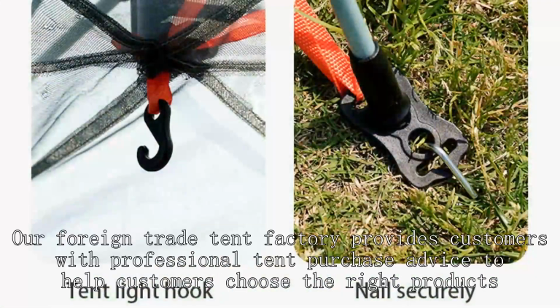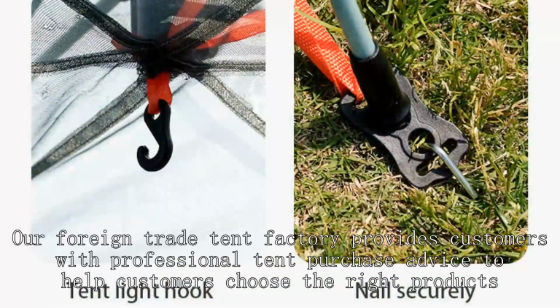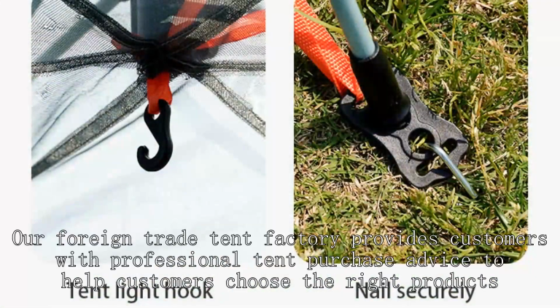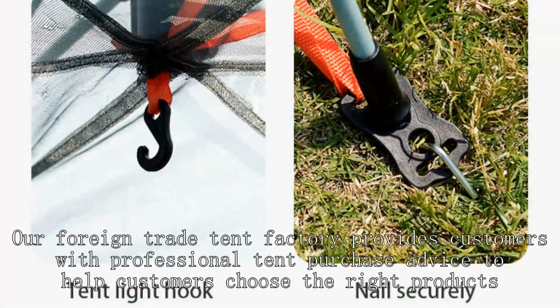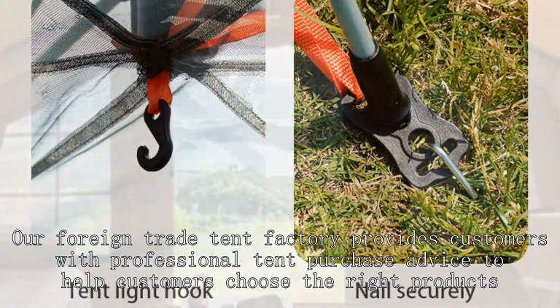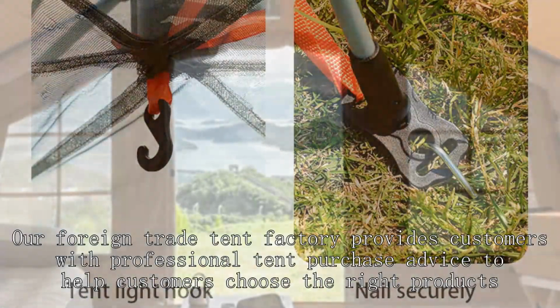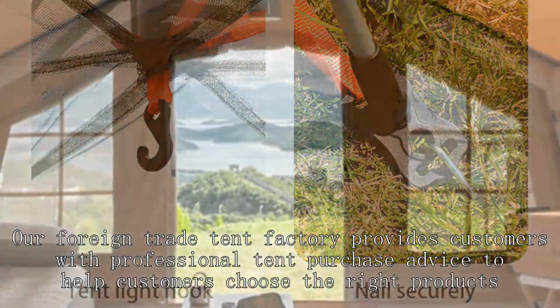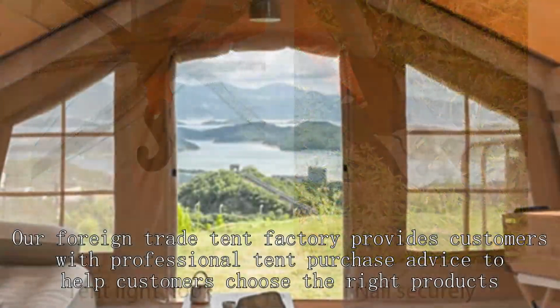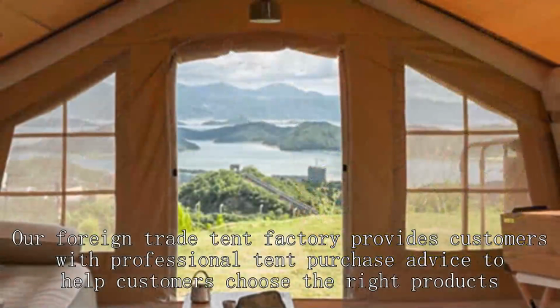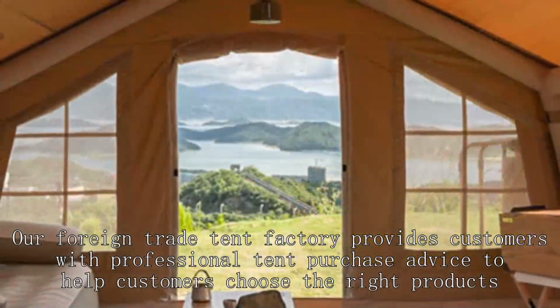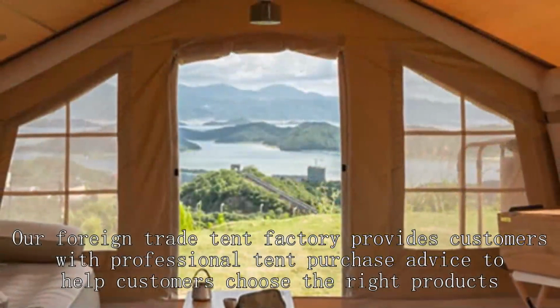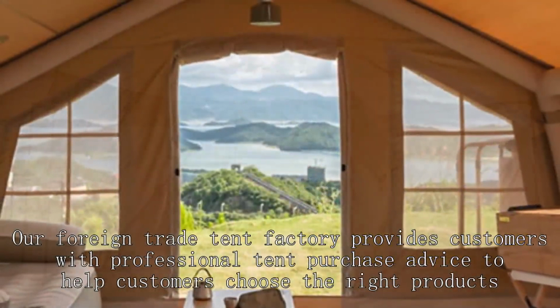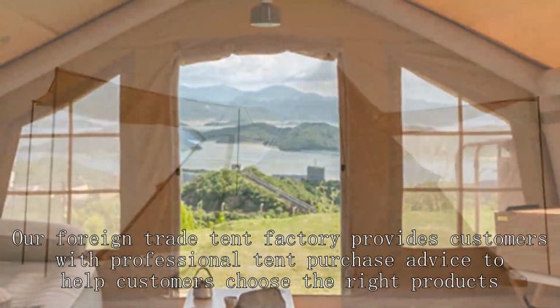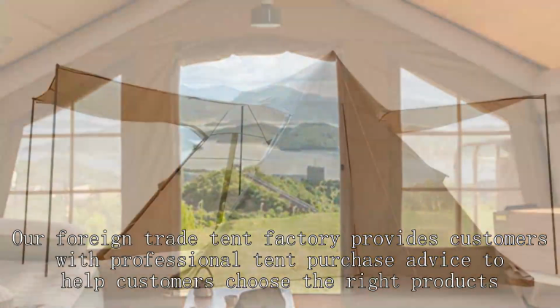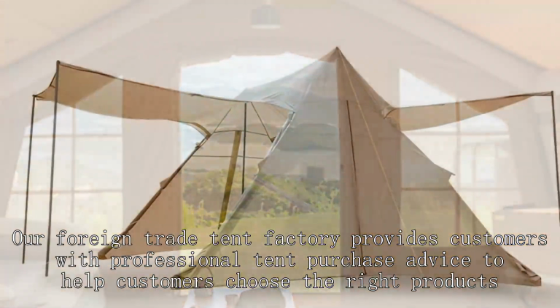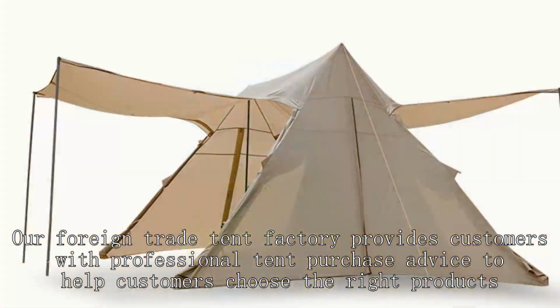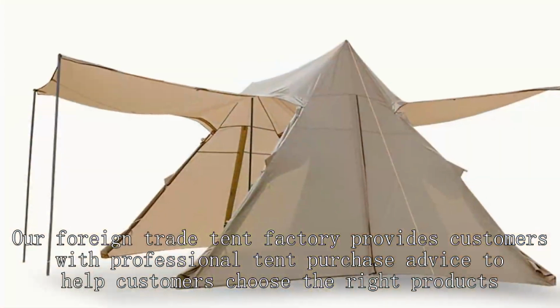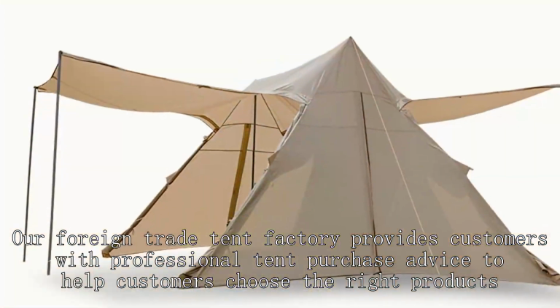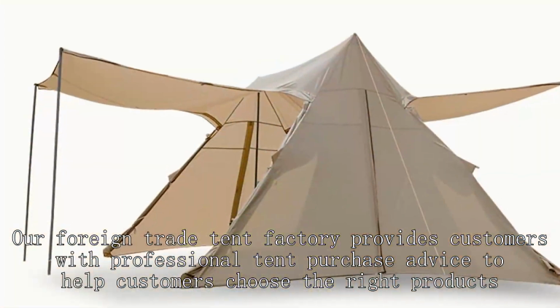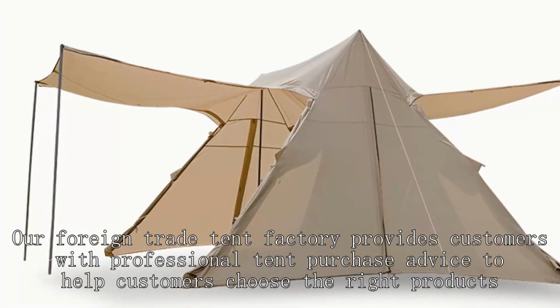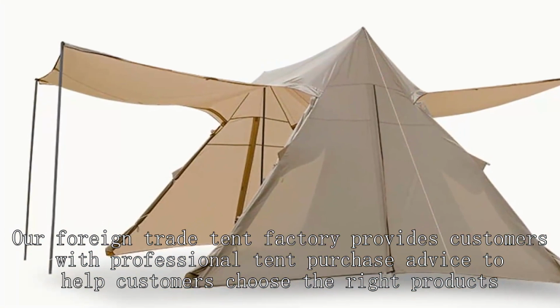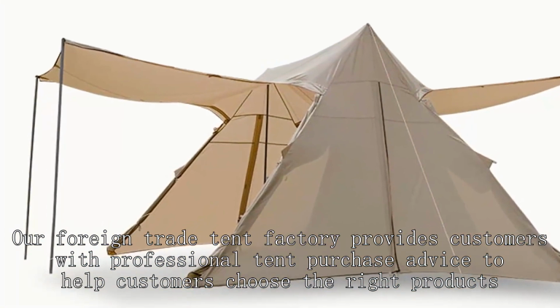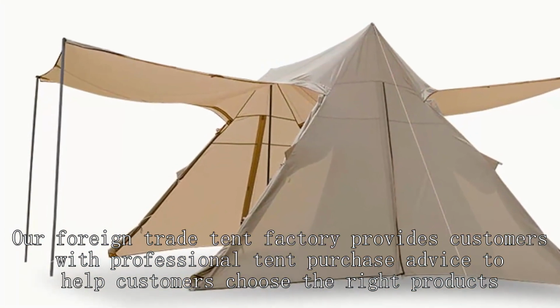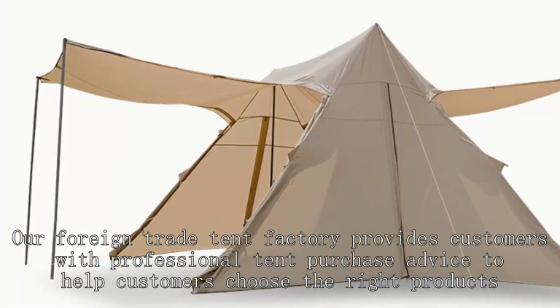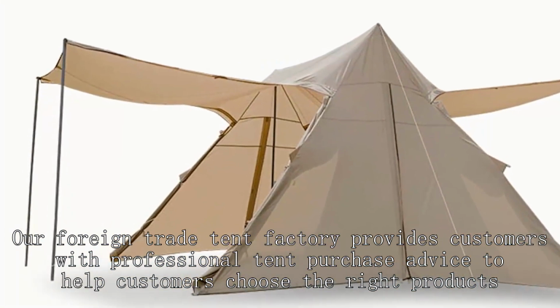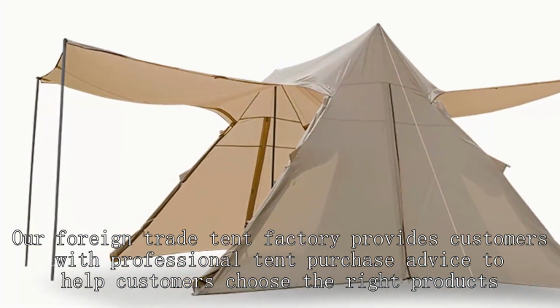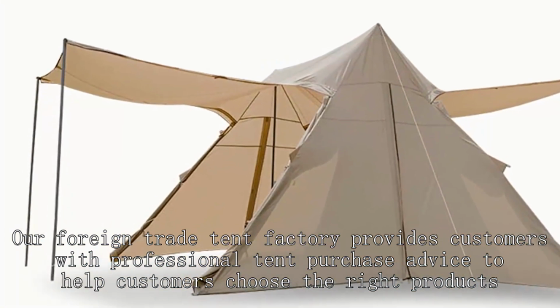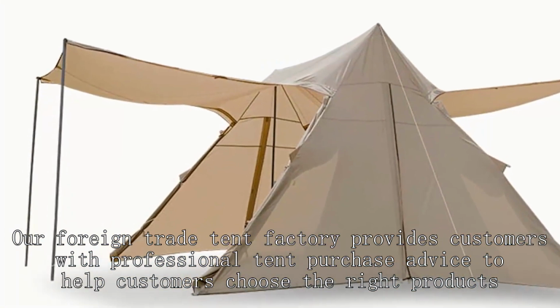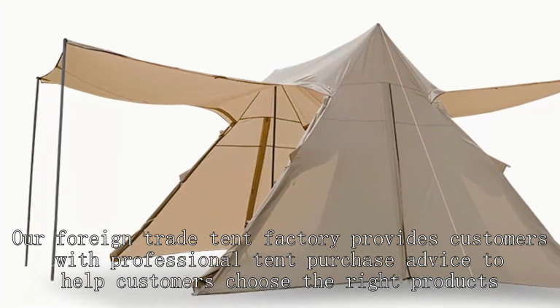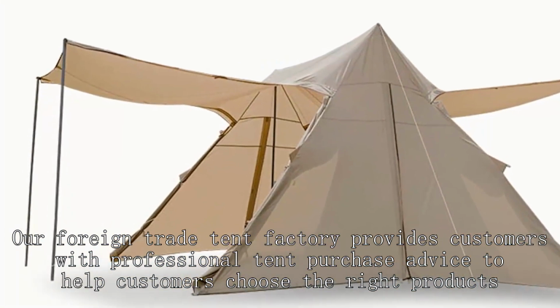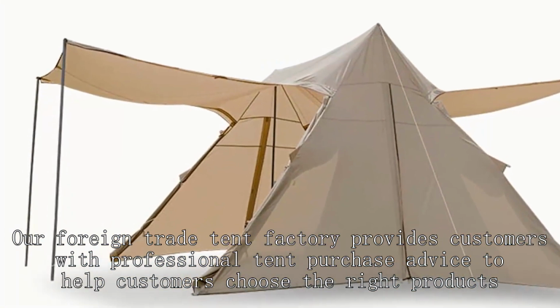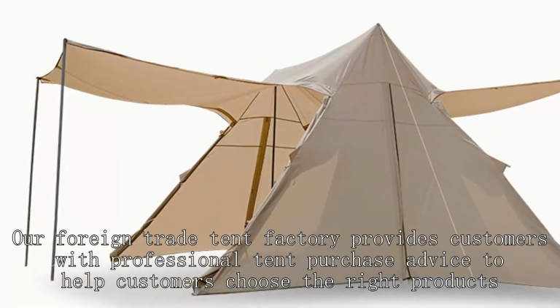Our foreign trade tent factory provides customers with professional tent purchase advice to help customers choose the right products.